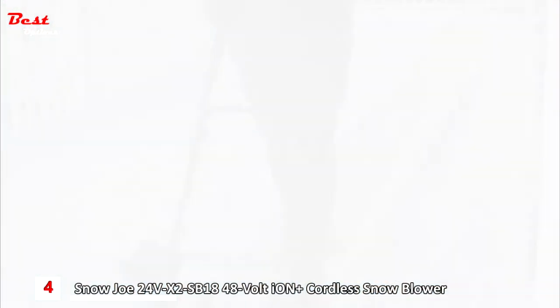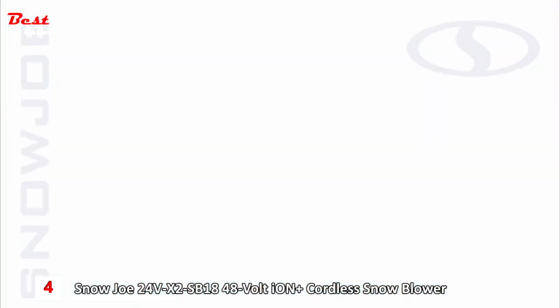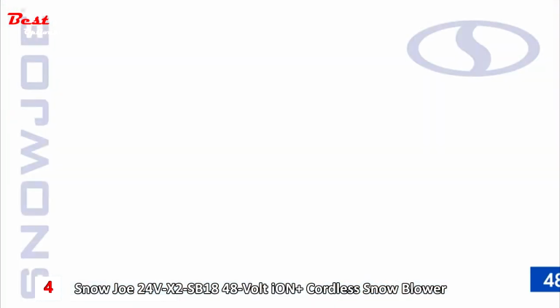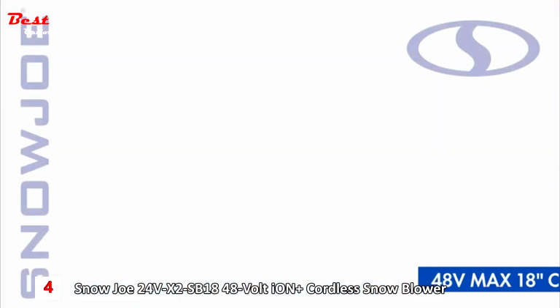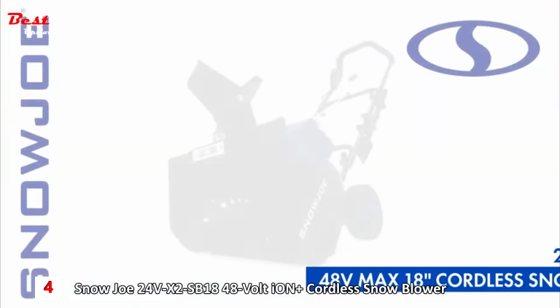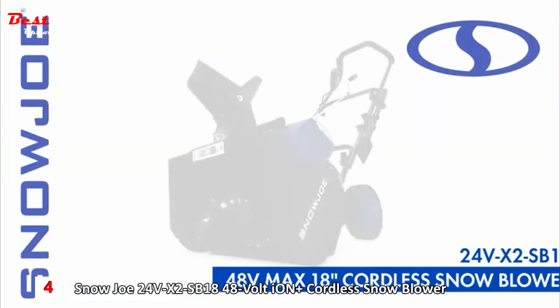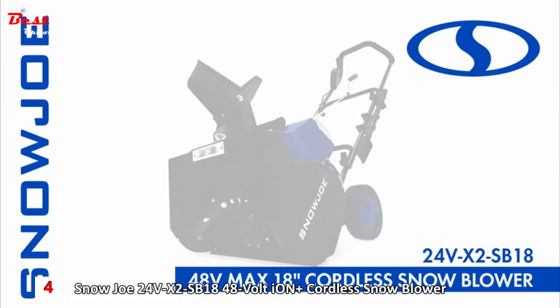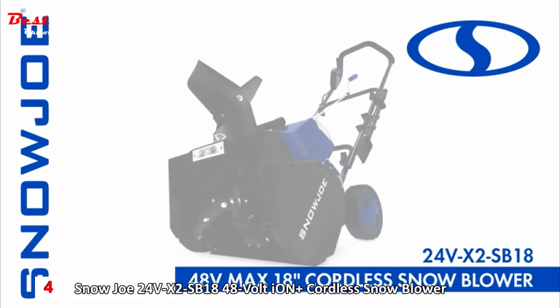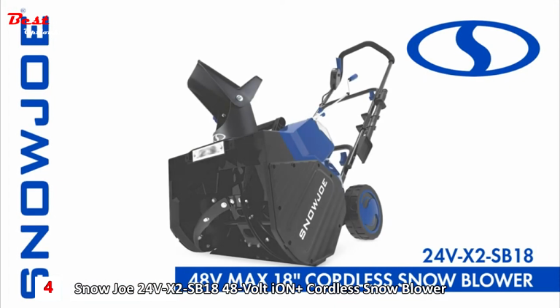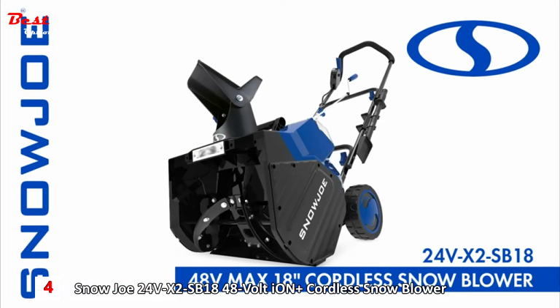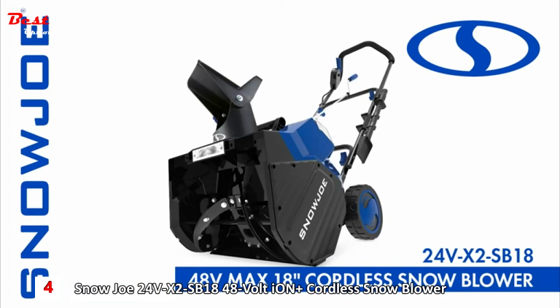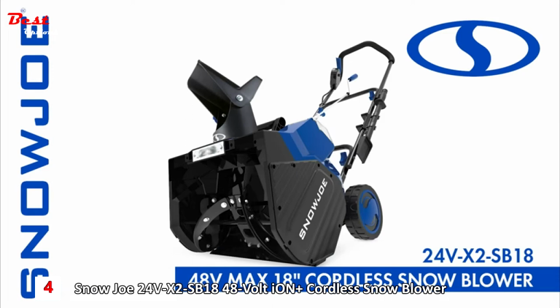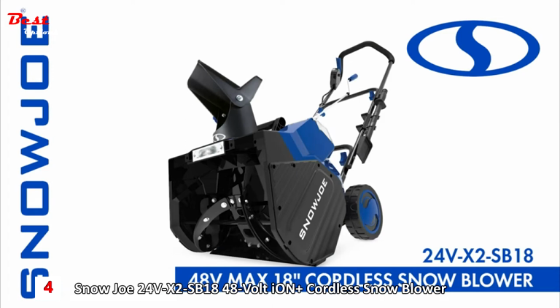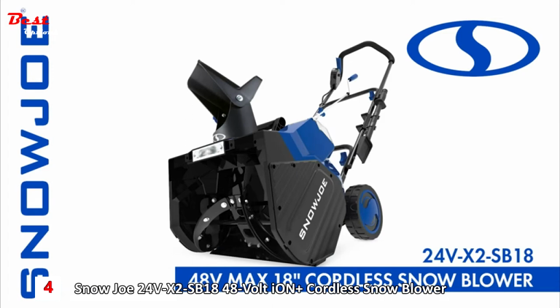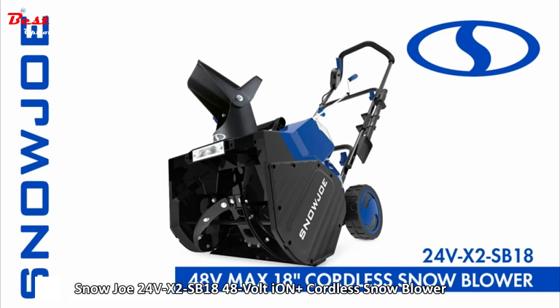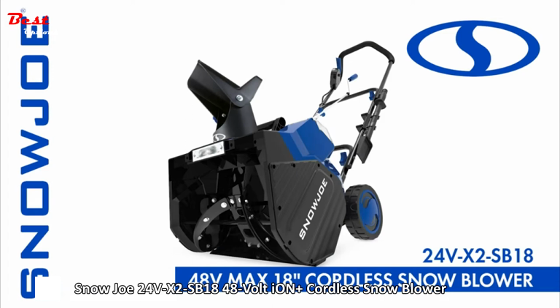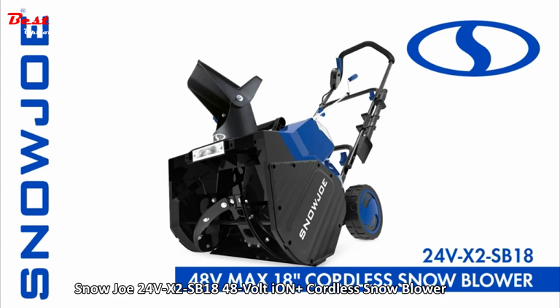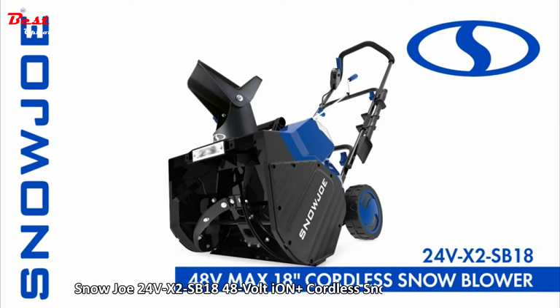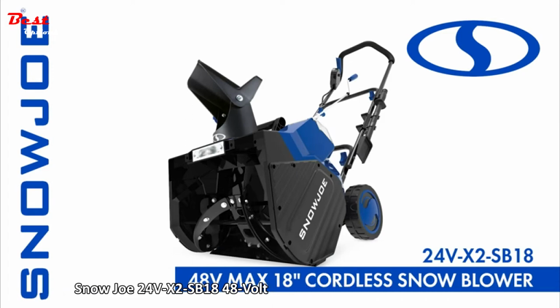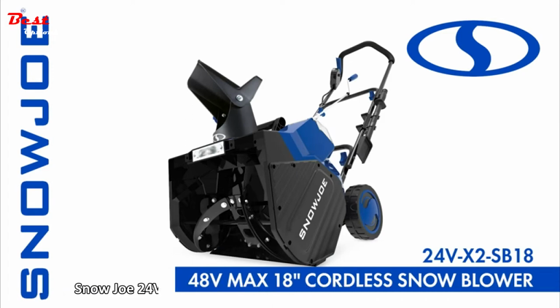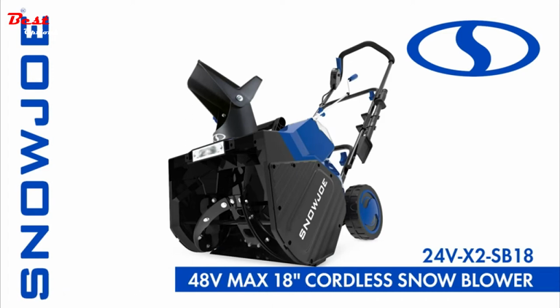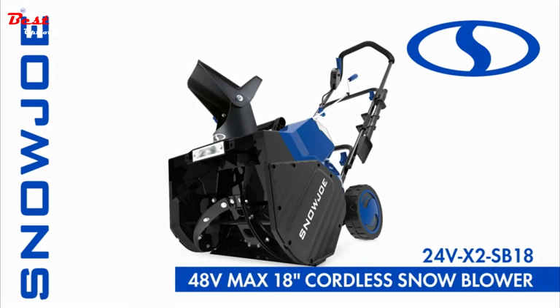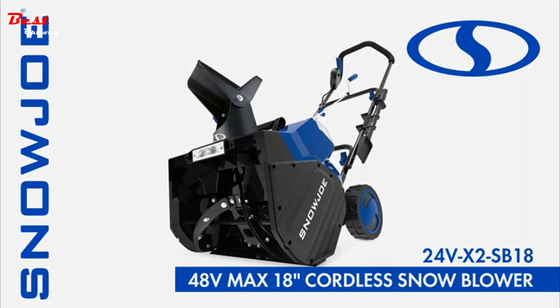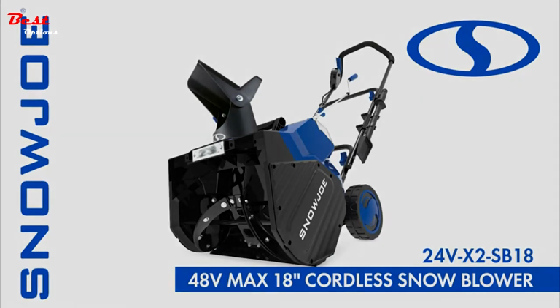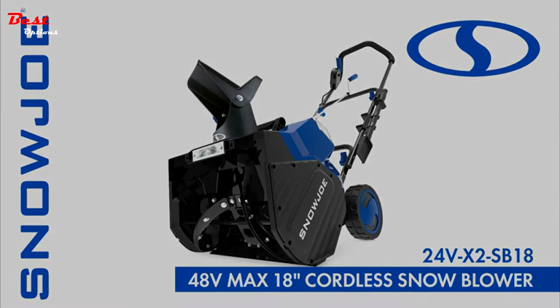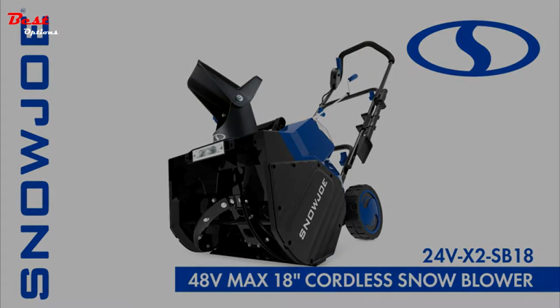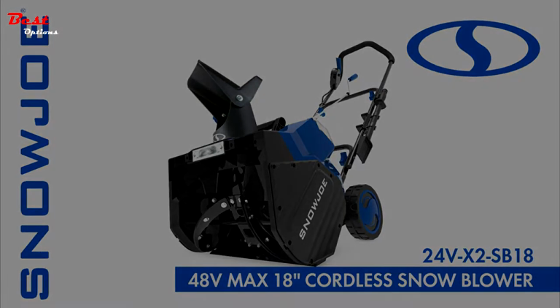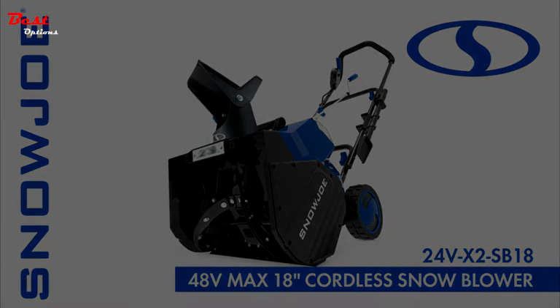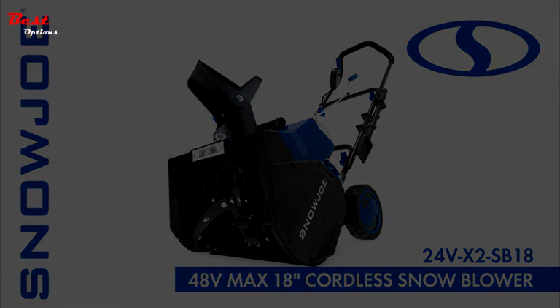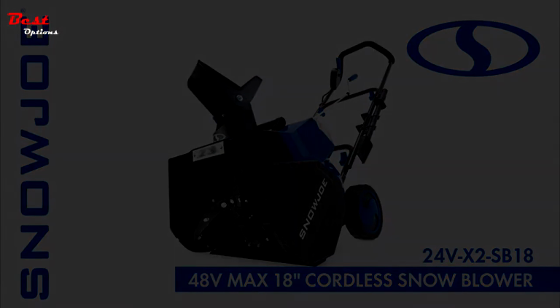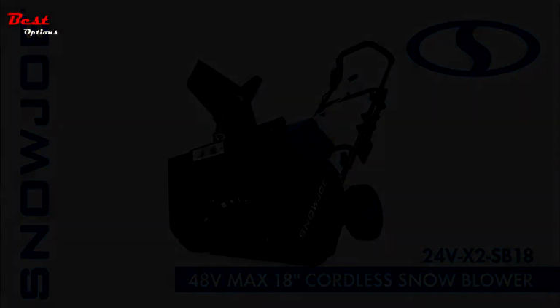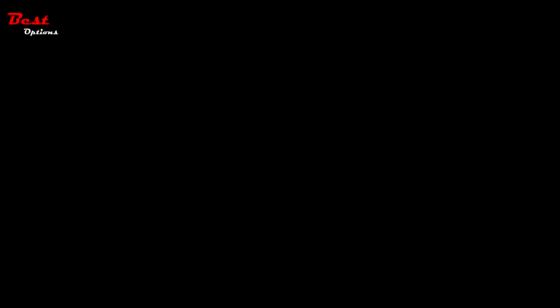24V X2 SB18 48-volt 18-inch cordless snowblower from Snowjo. Get equipped.